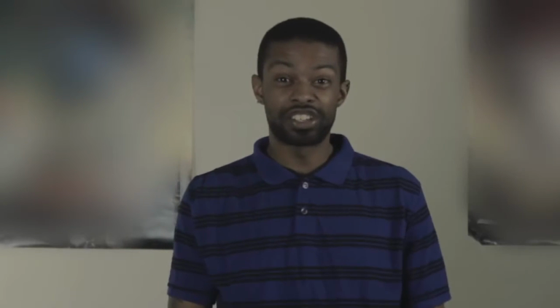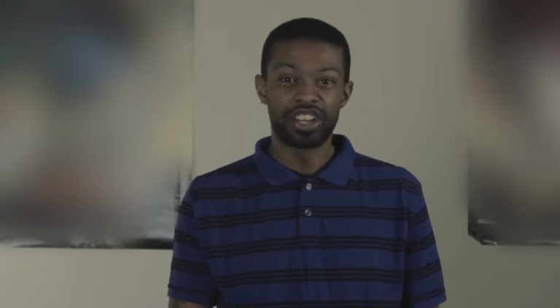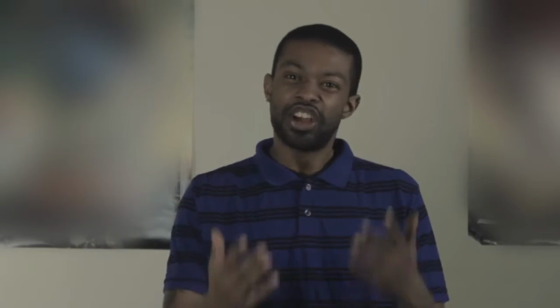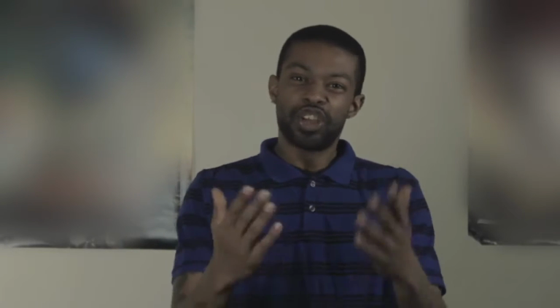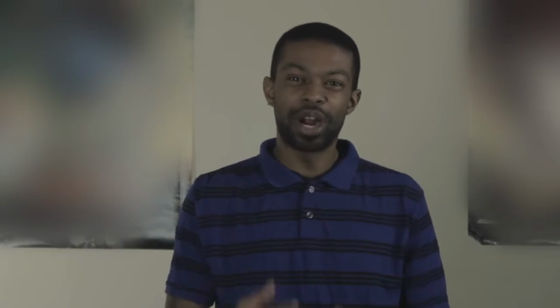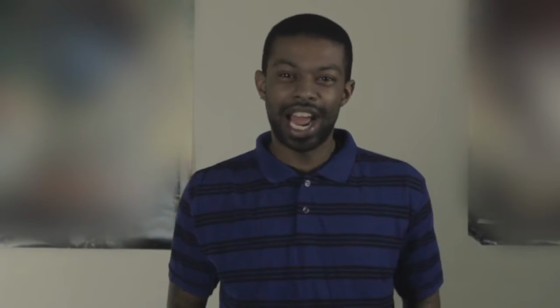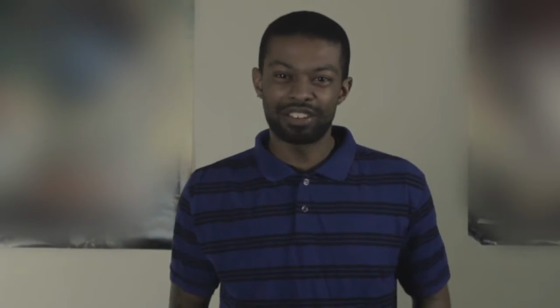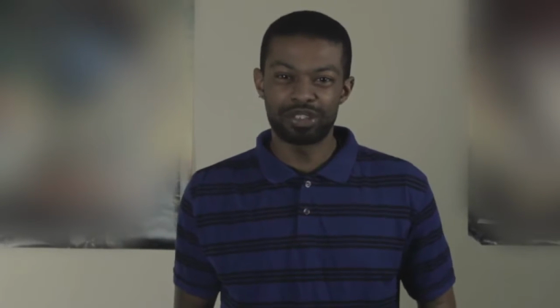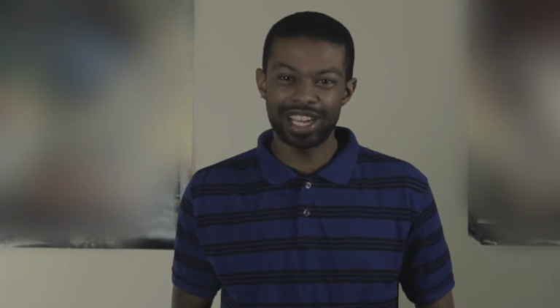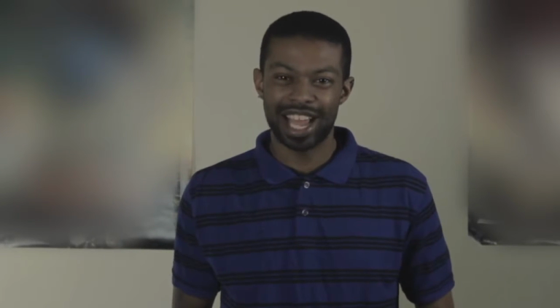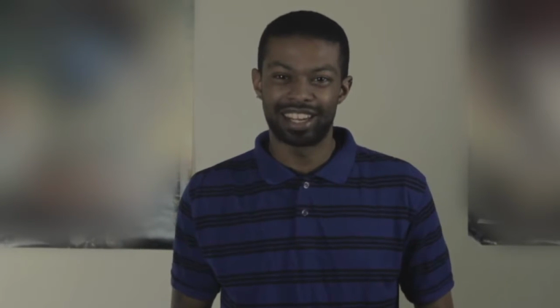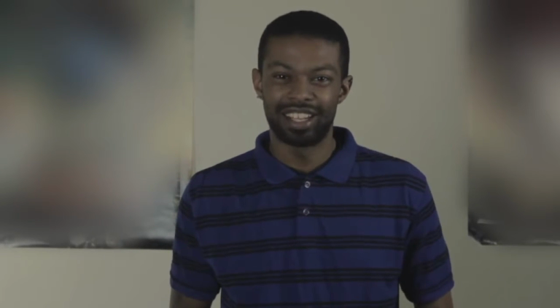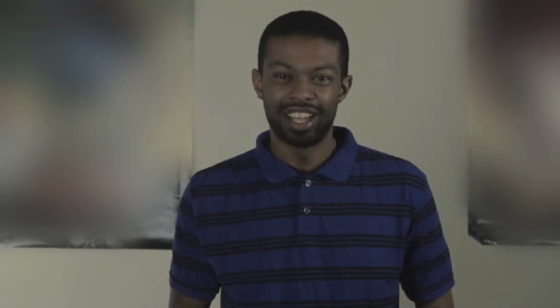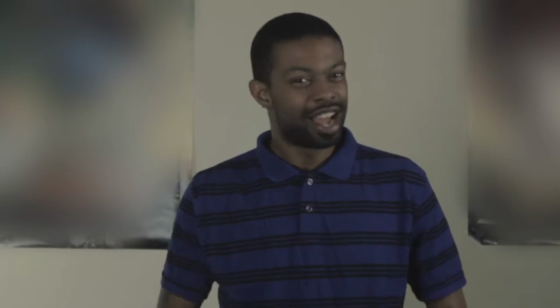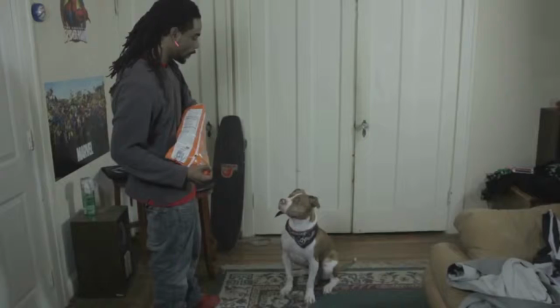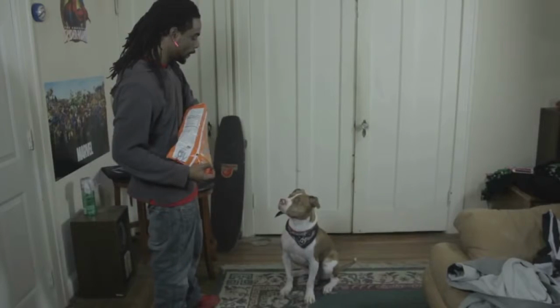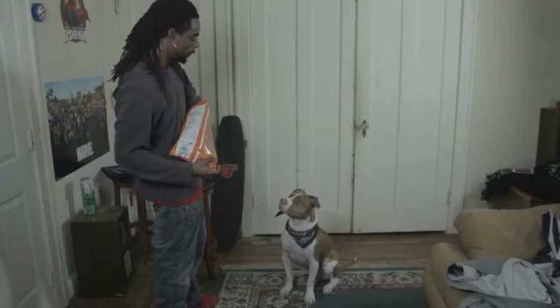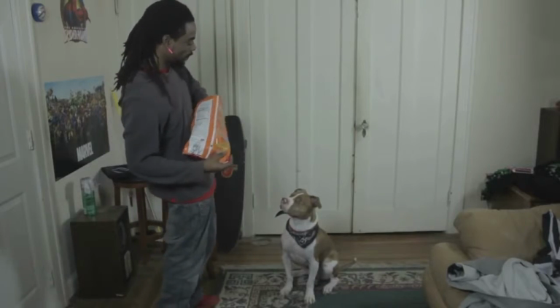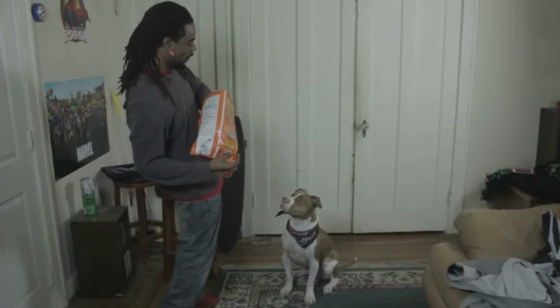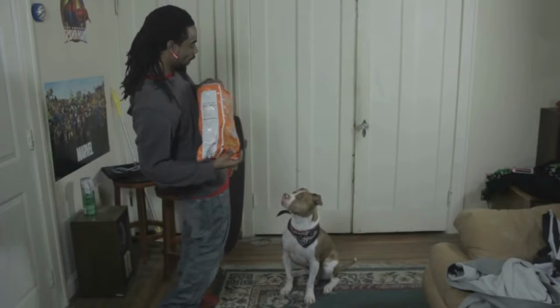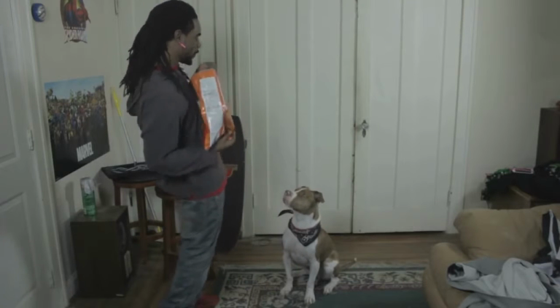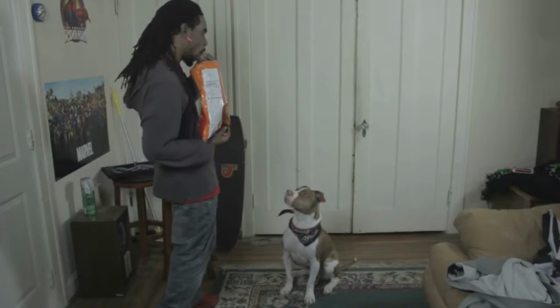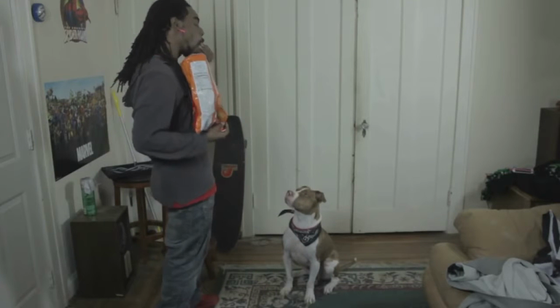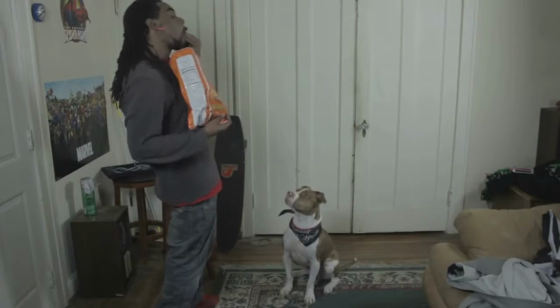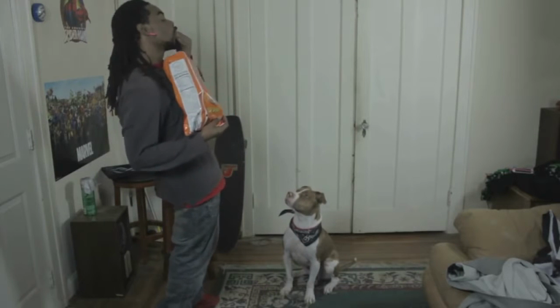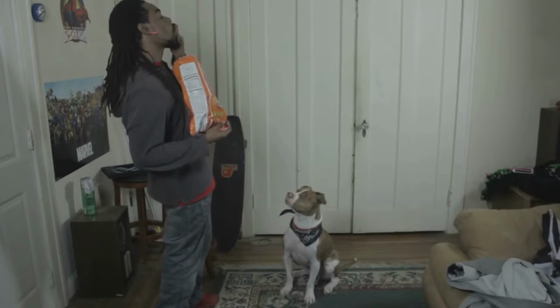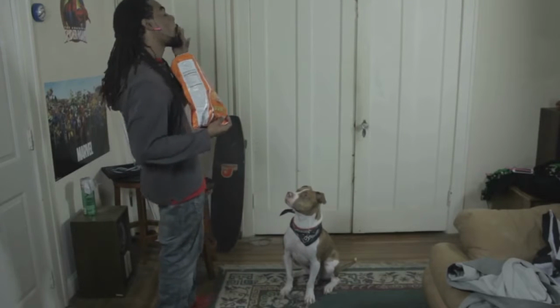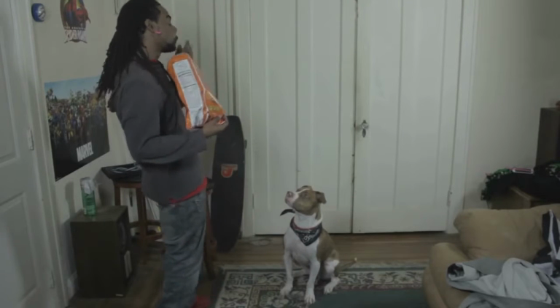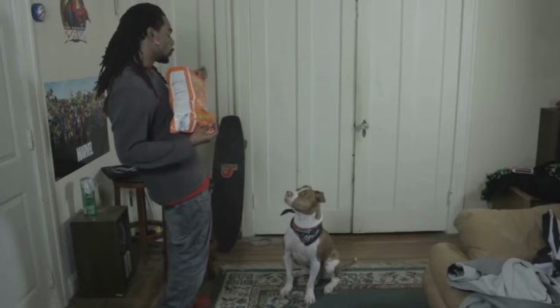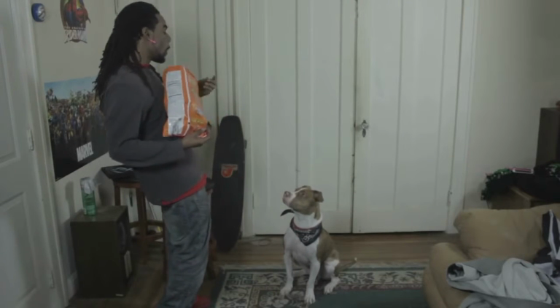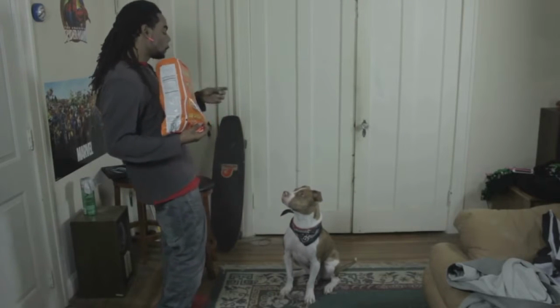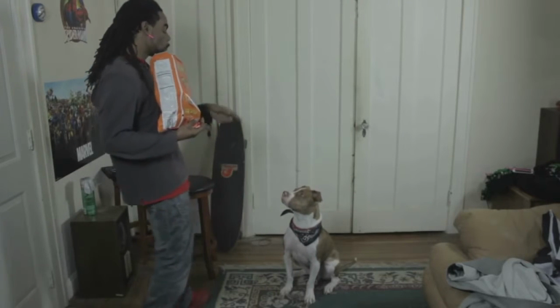First, you want to have some treats handy. Your friend isn't going to learn without some snacks now, is he?